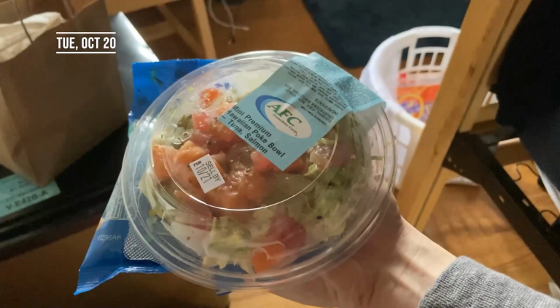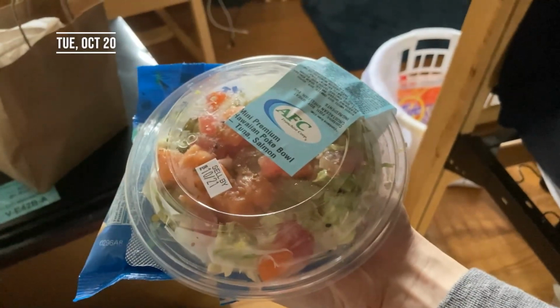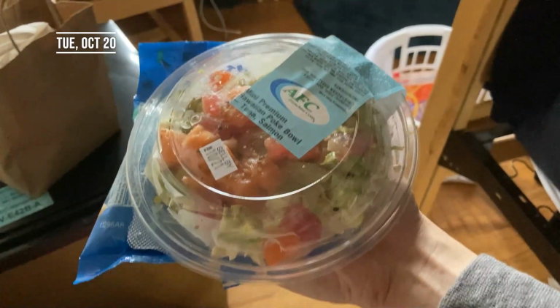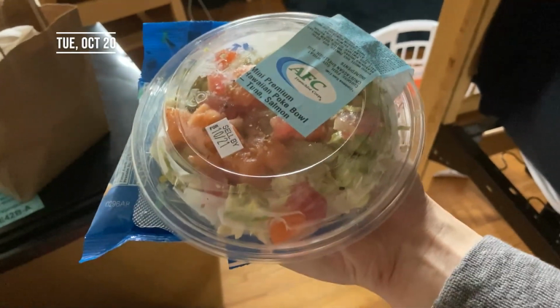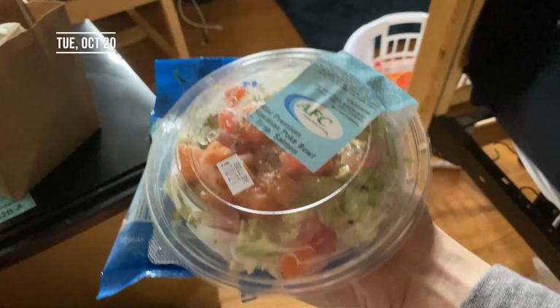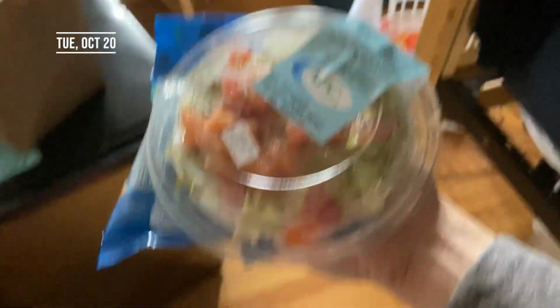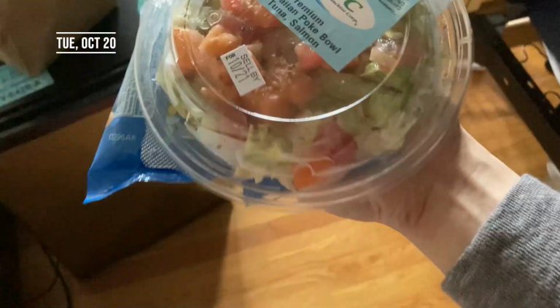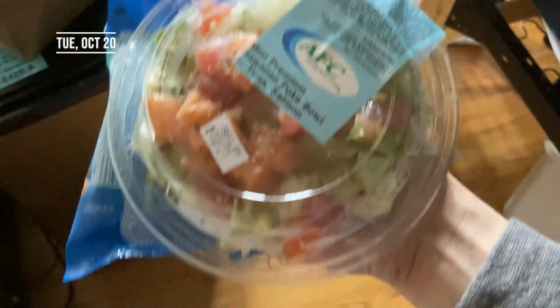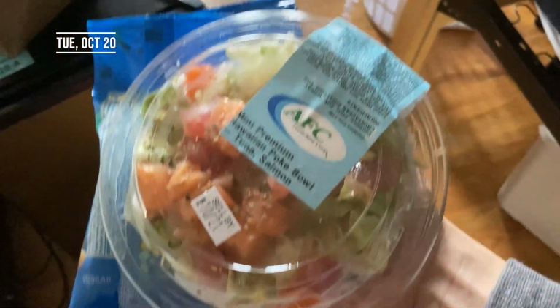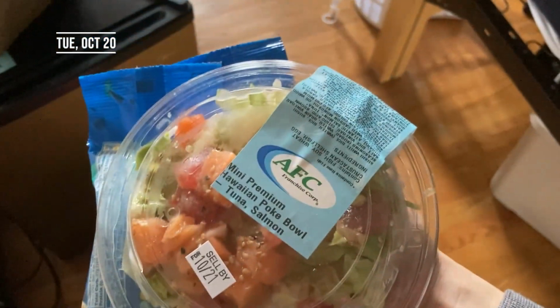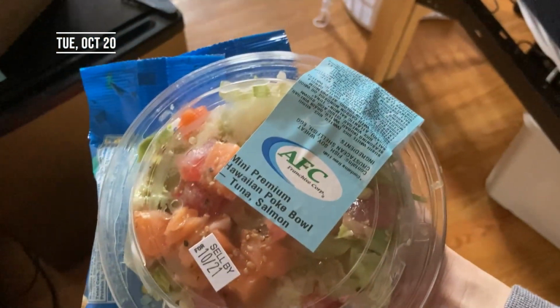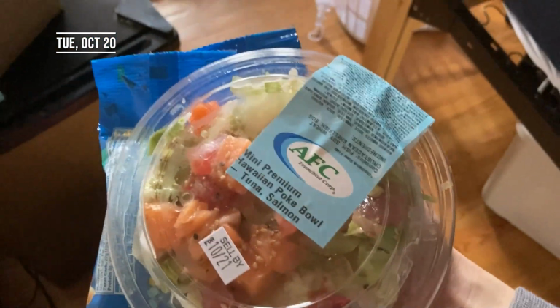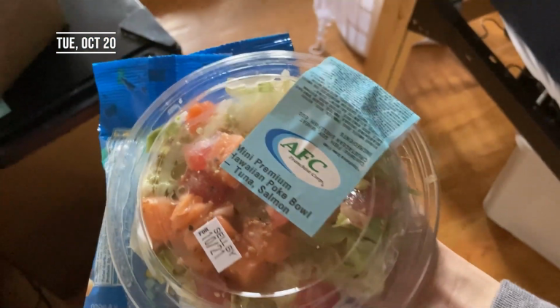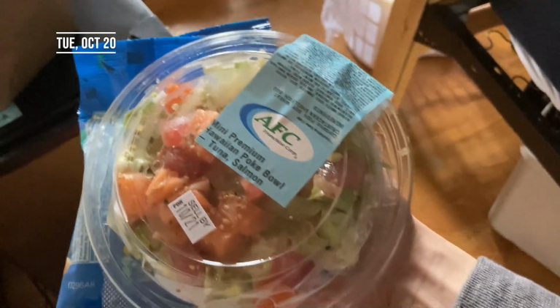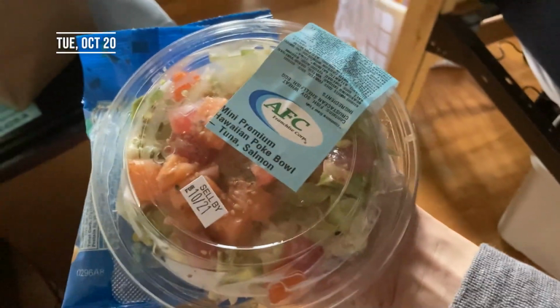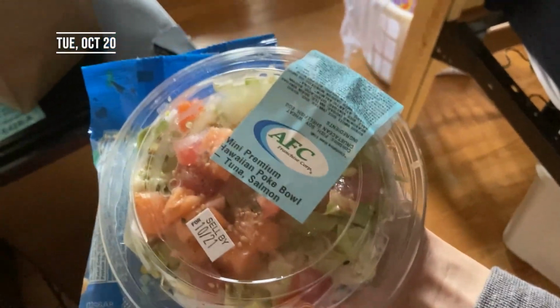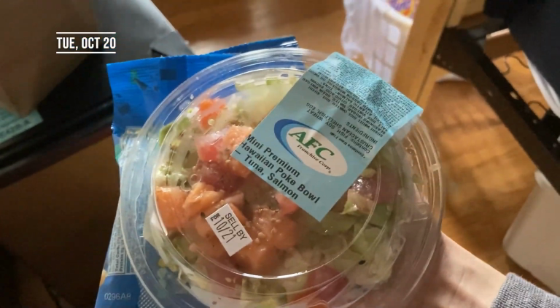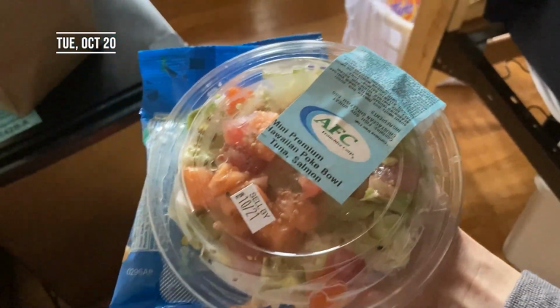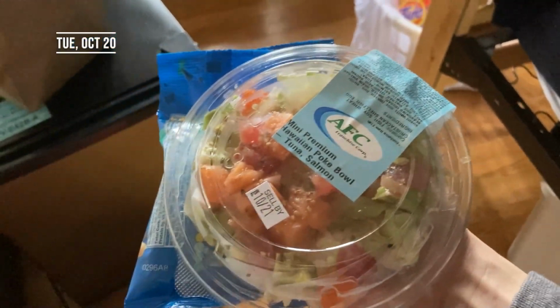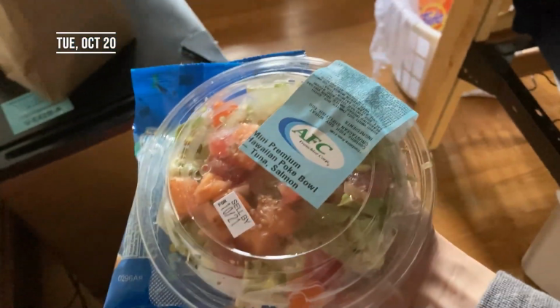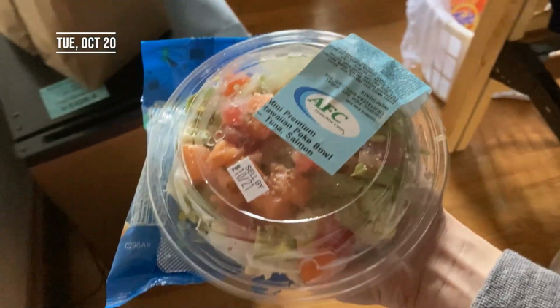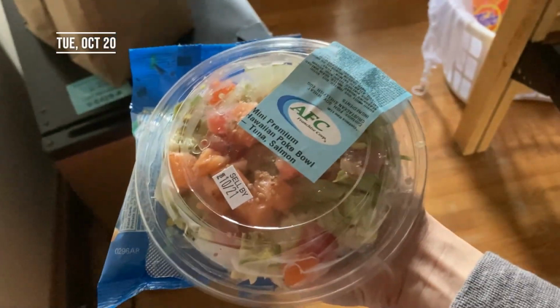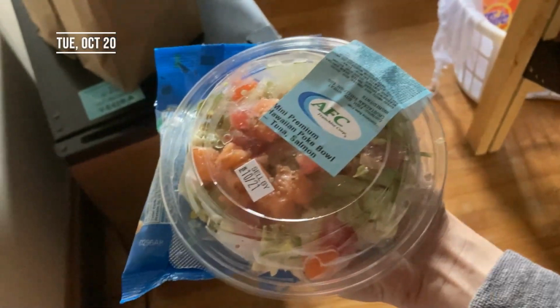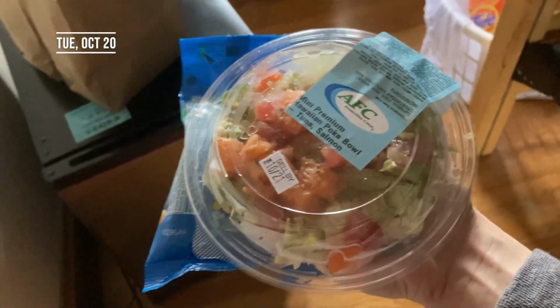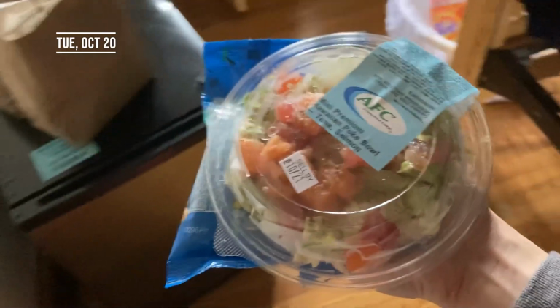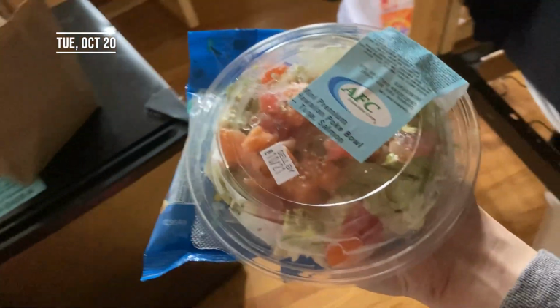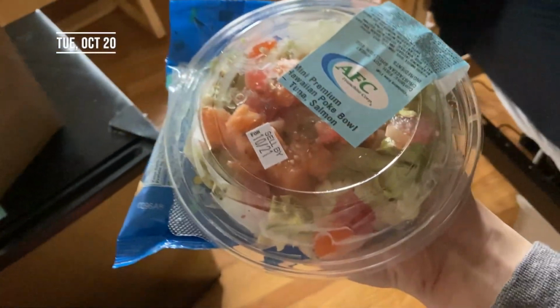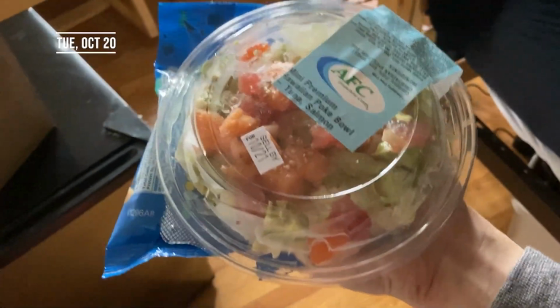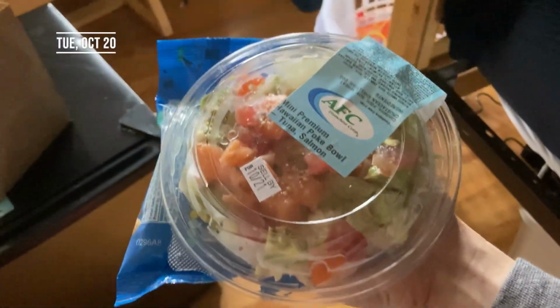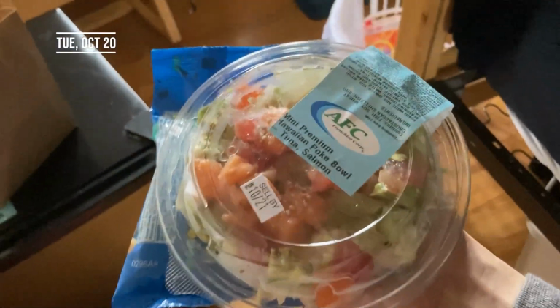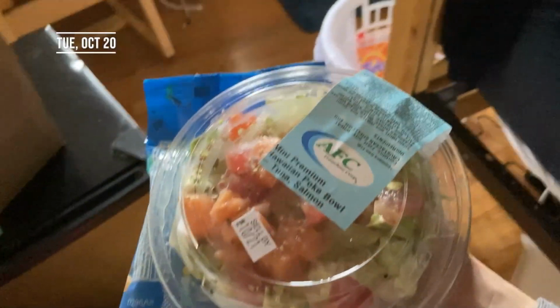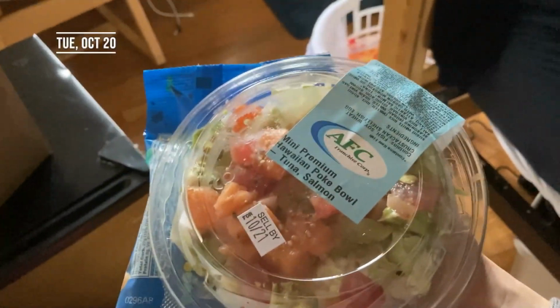On the way back I also got a pokeball so I'm gonna eat that later, but for now it's time to dig into my chicken quesadilla.